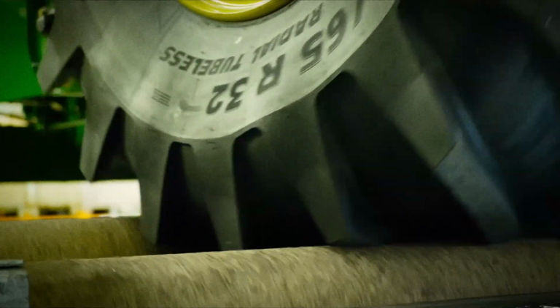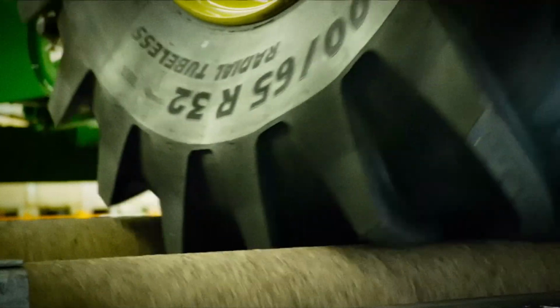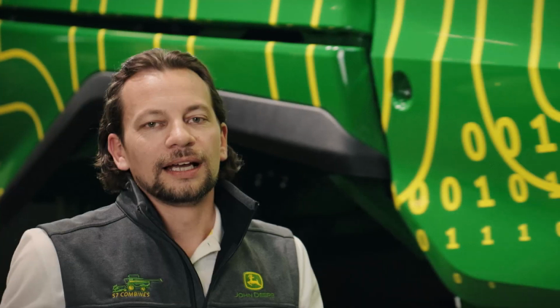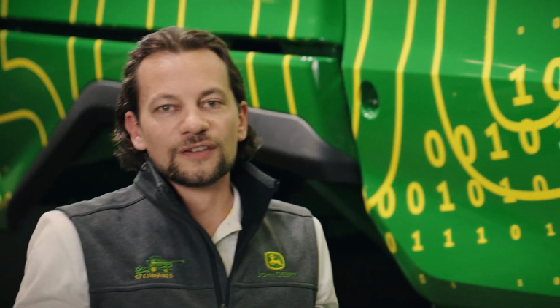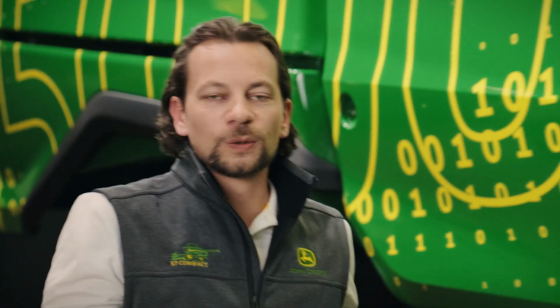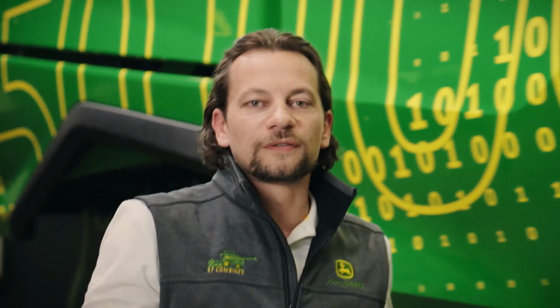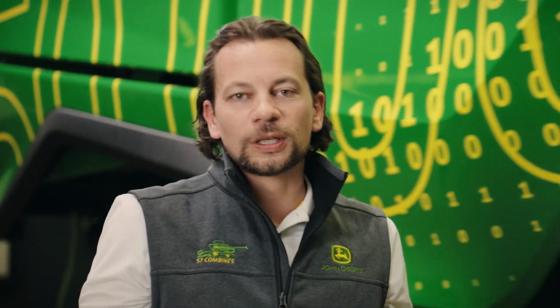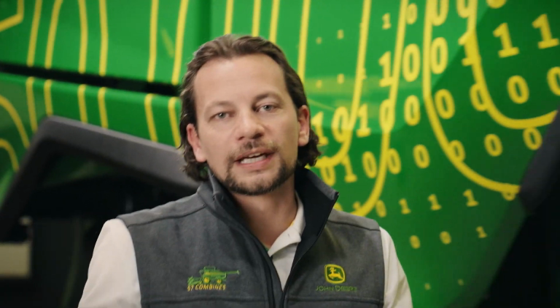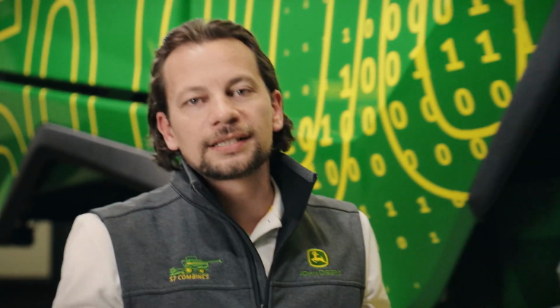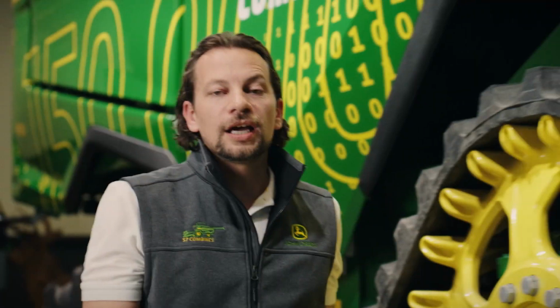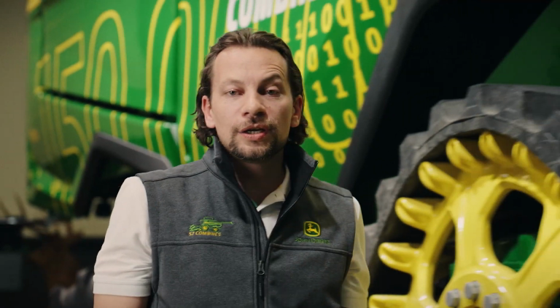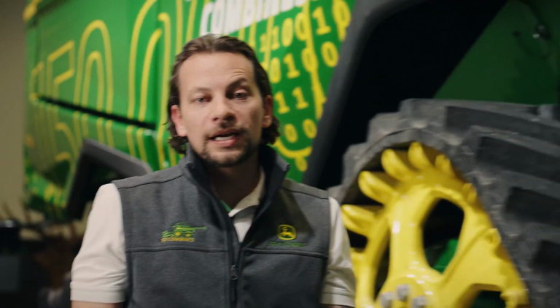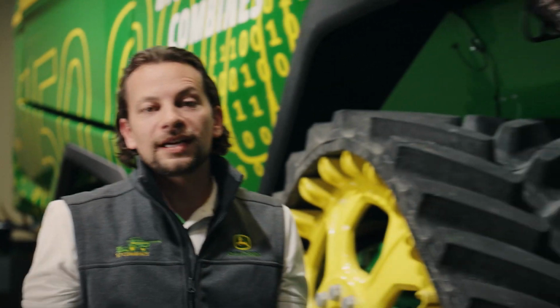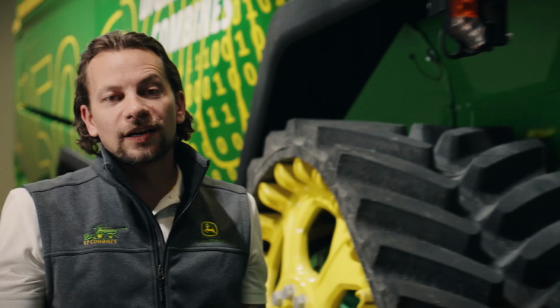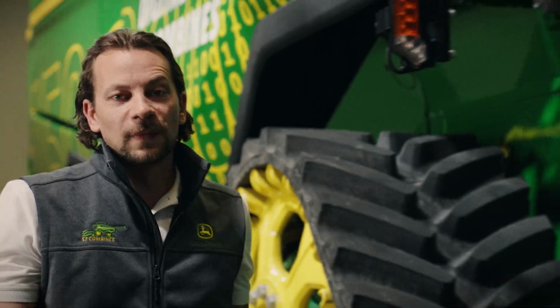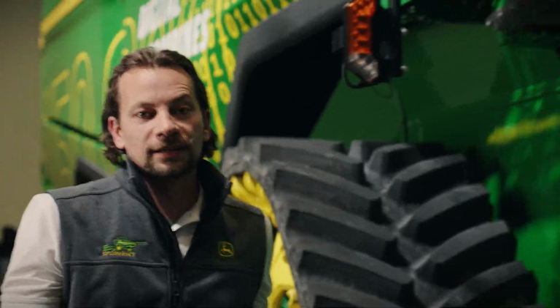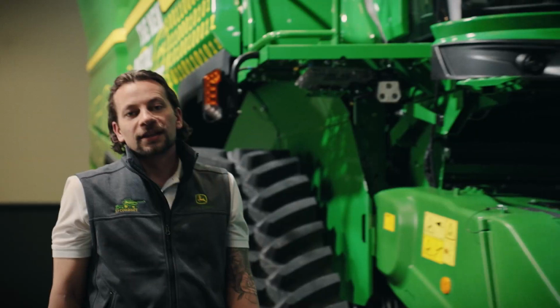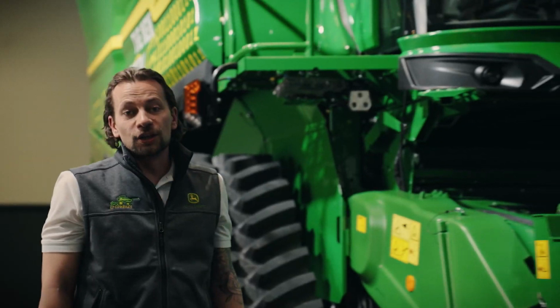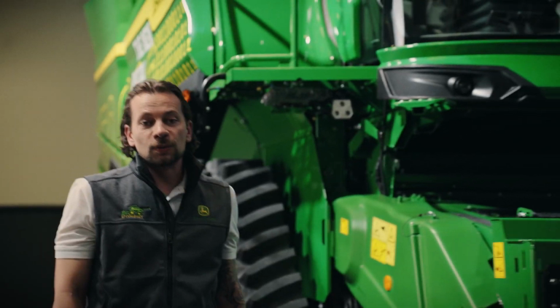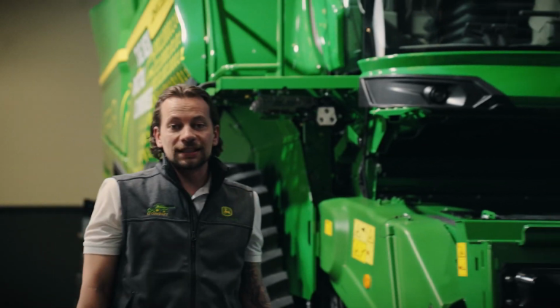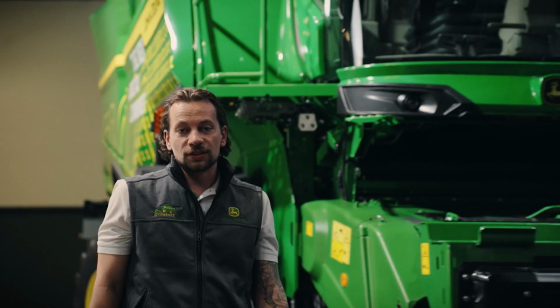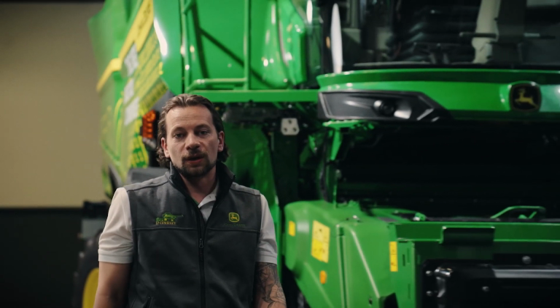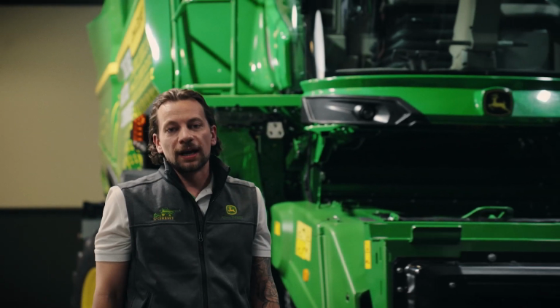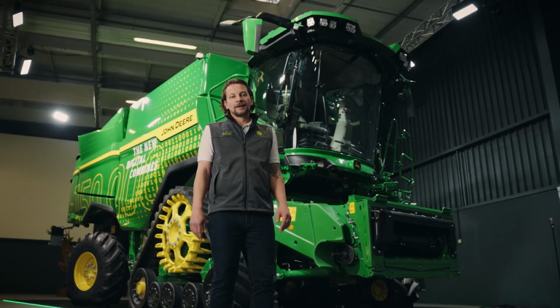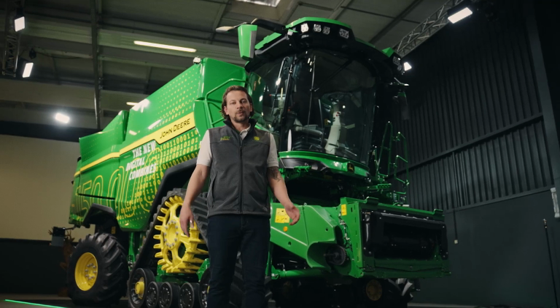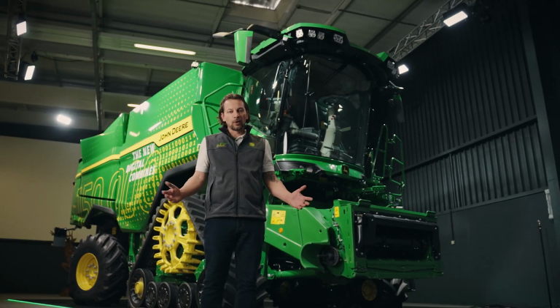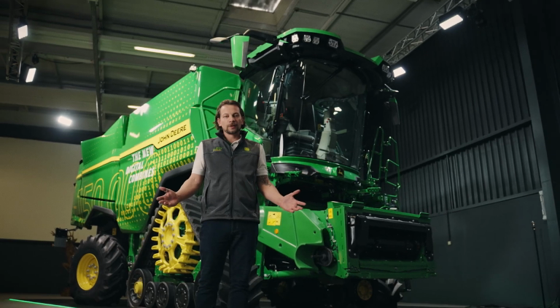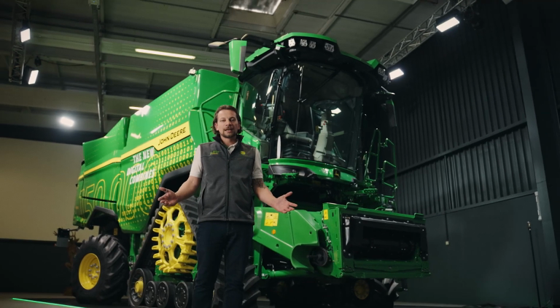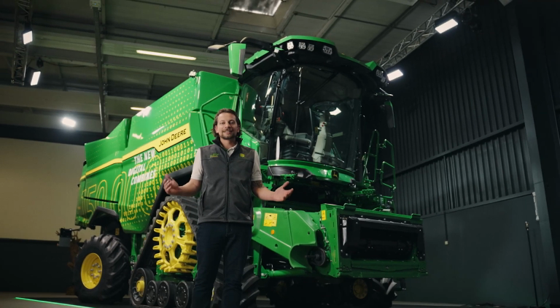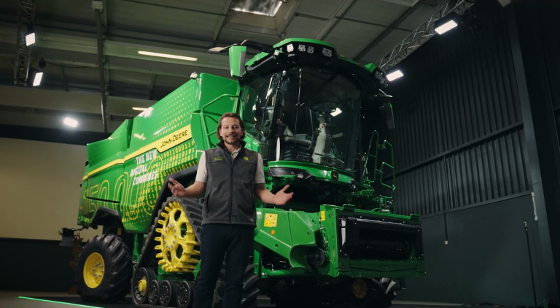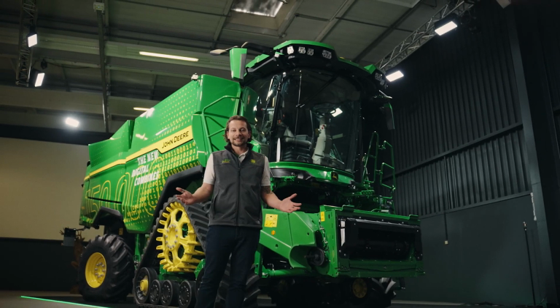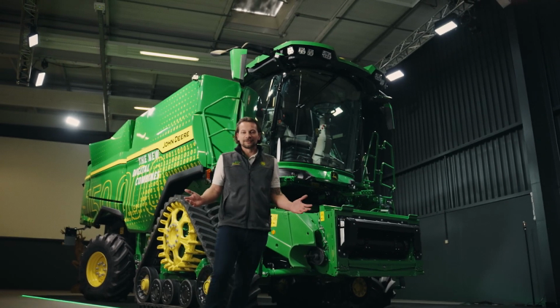And the result of all of this — a new era in combines. The new digital combine. Welcome to the S7.